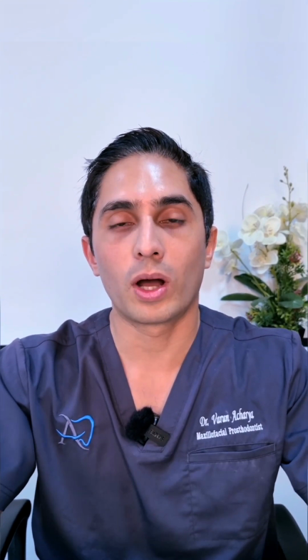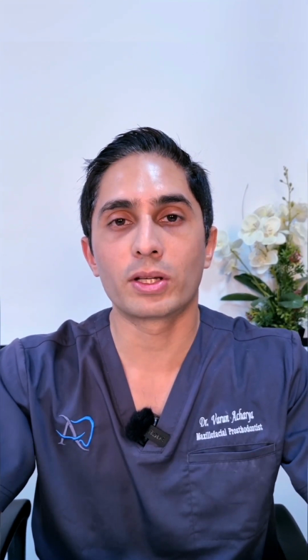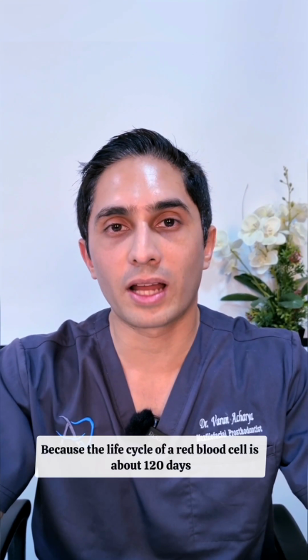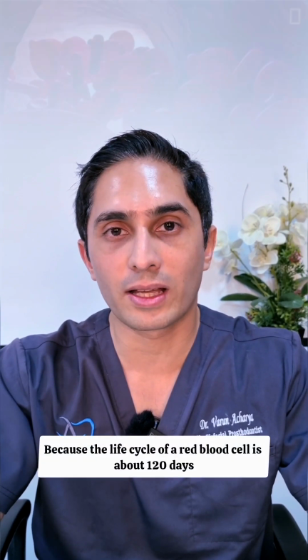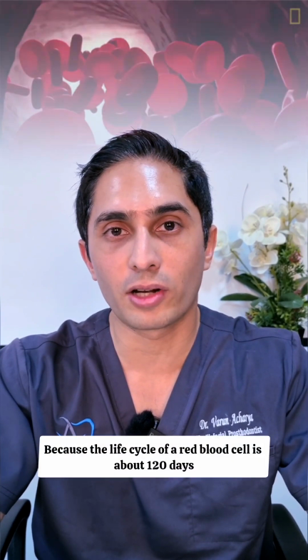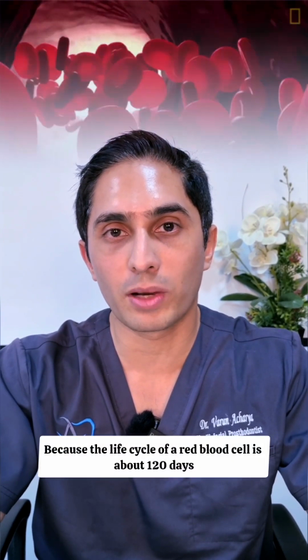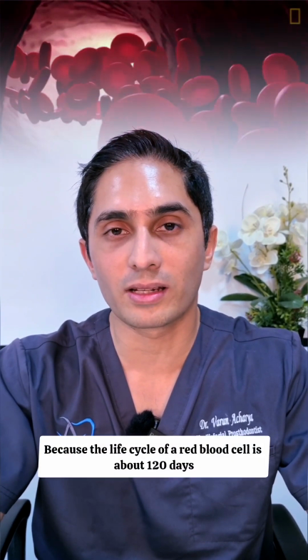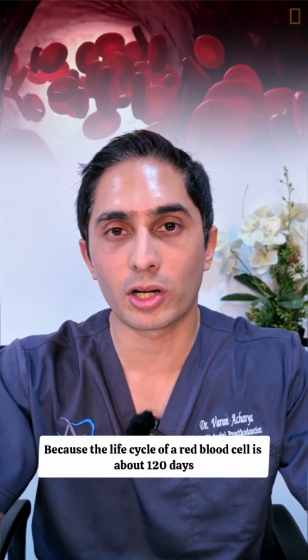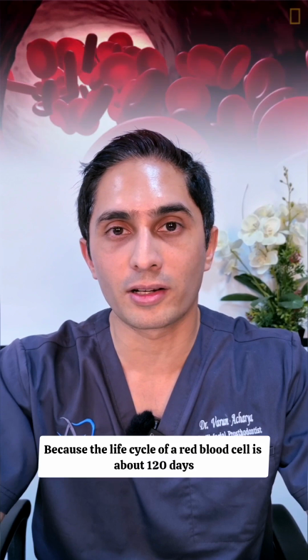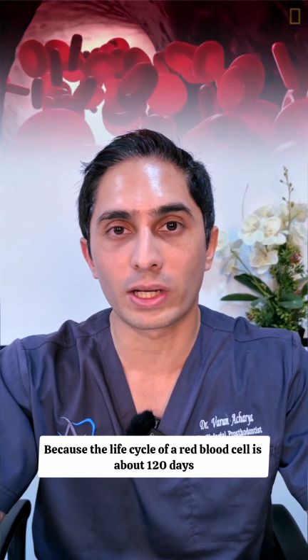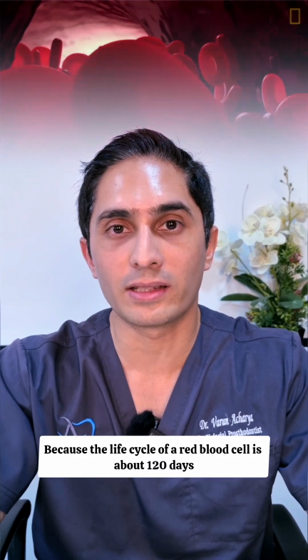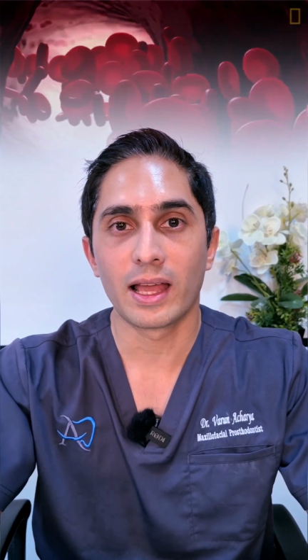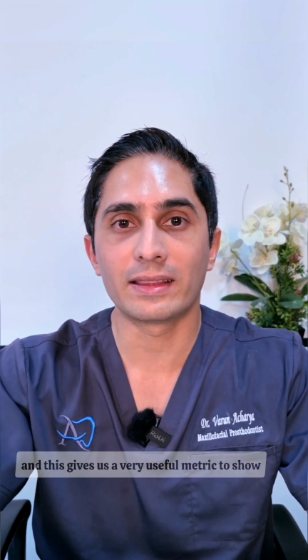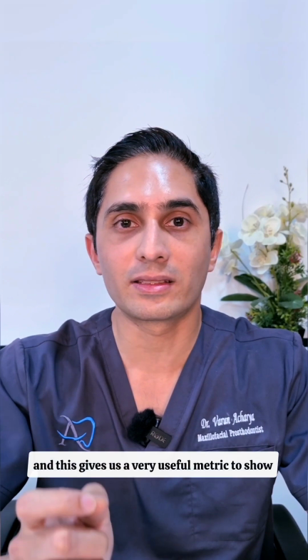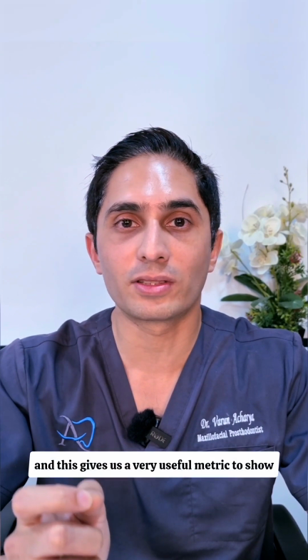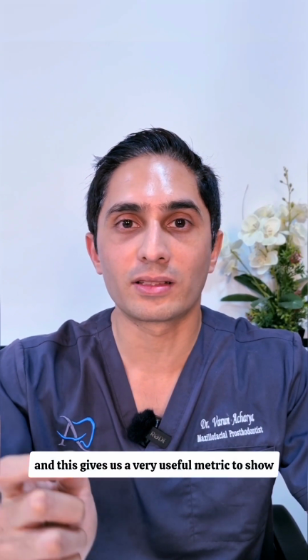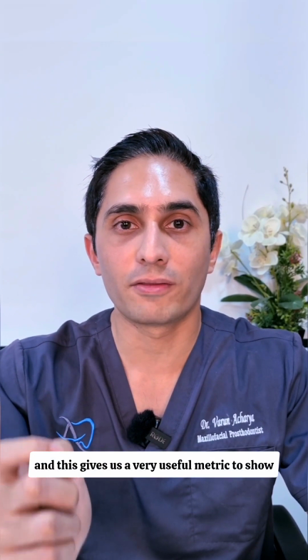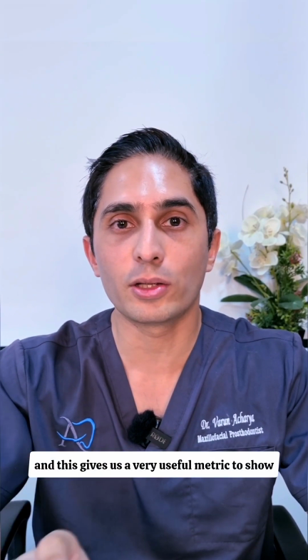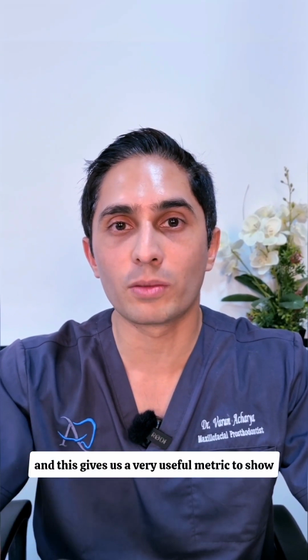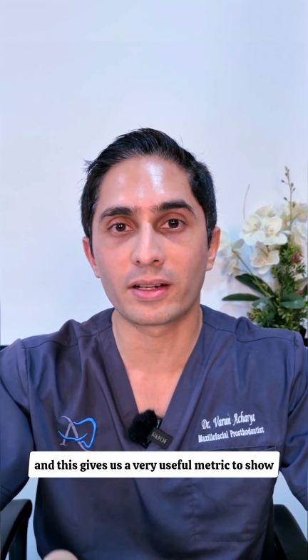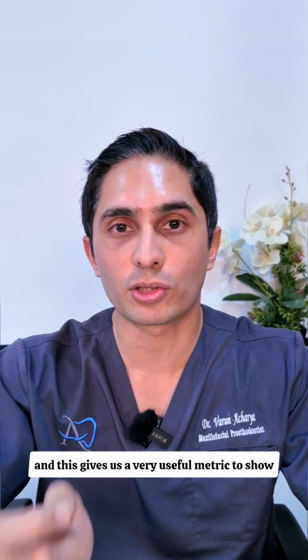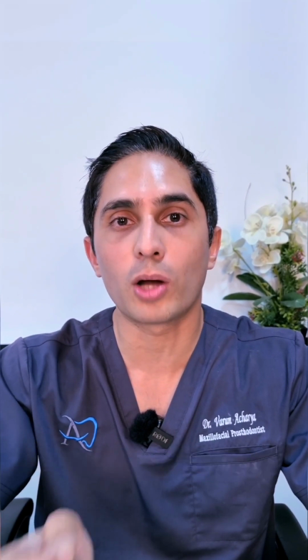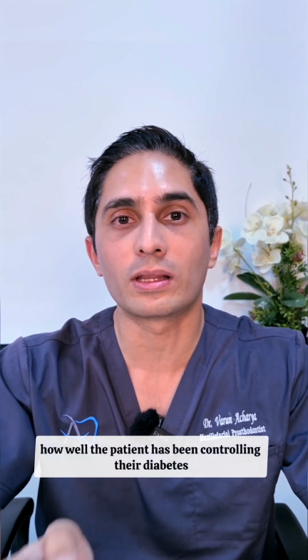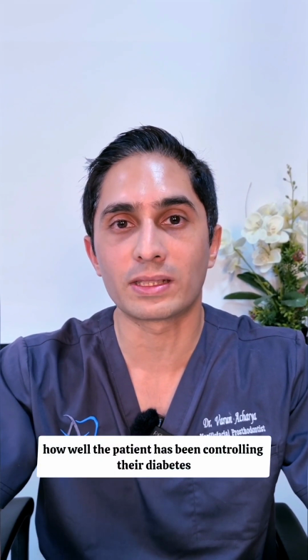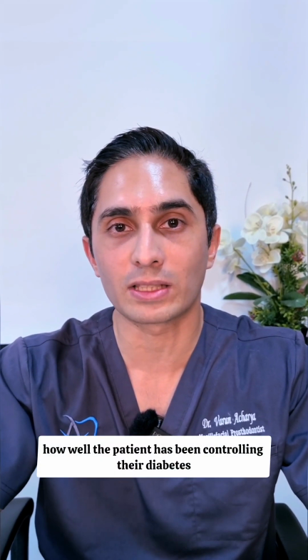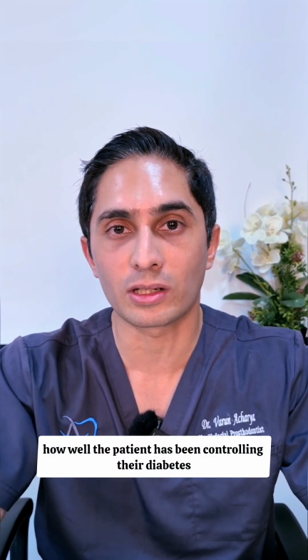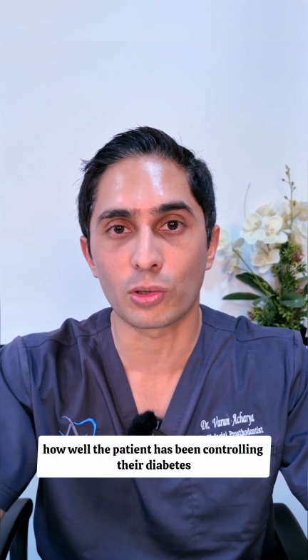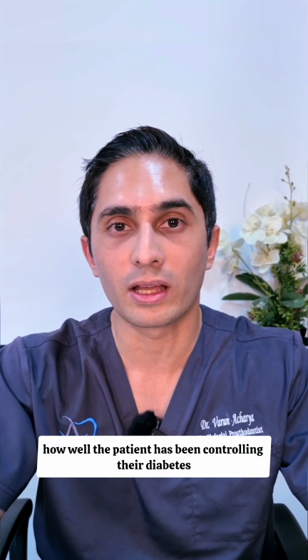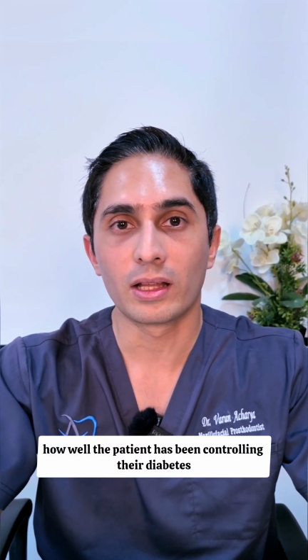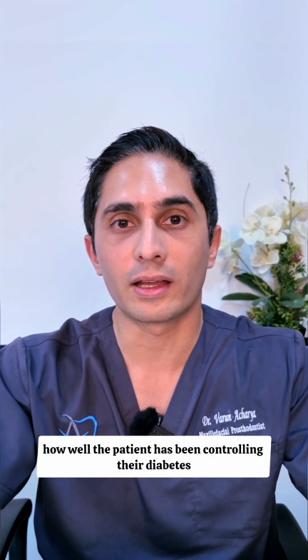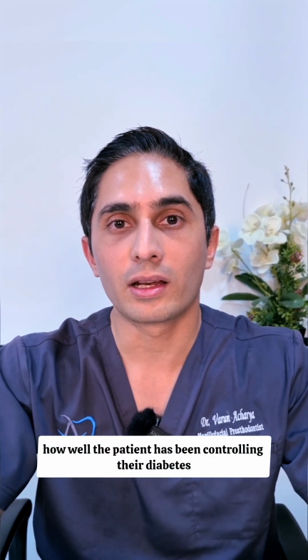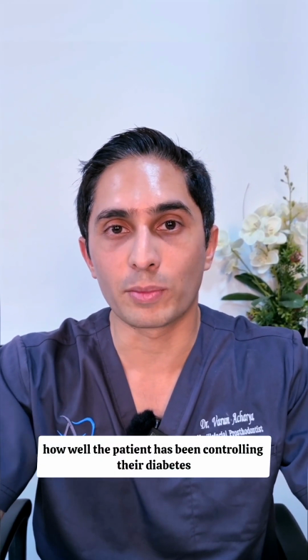Why is HbA1c so useful? Because the life cycle of a red blood cell is about 120 days, and this gives us a very useful metric to show how well the patient has been controlling their diabetes.